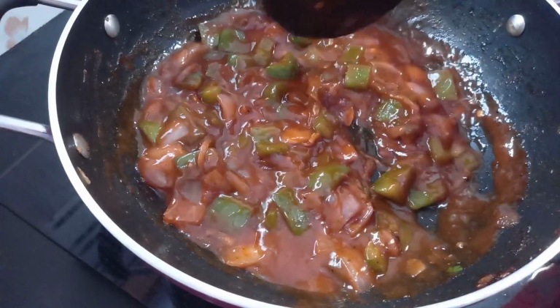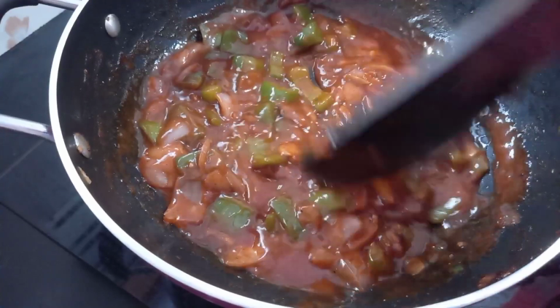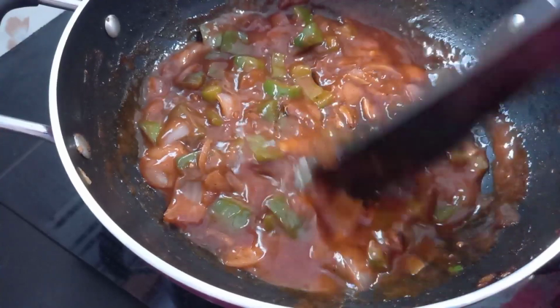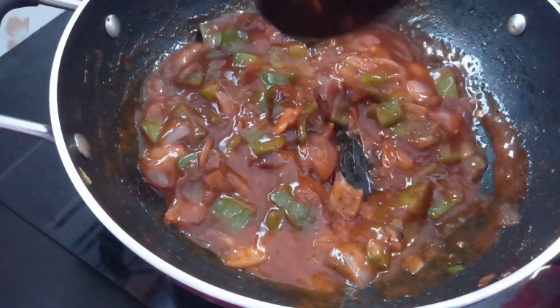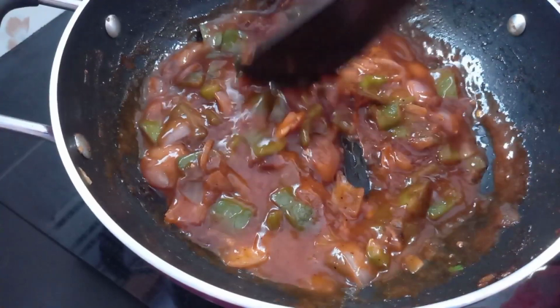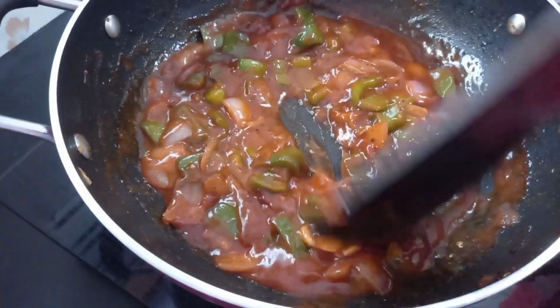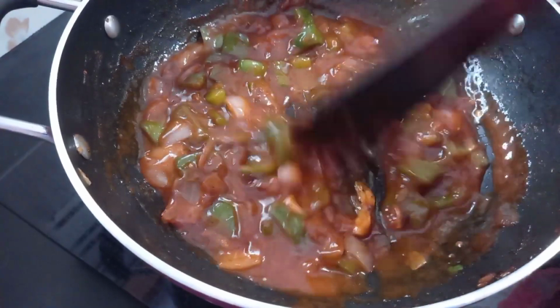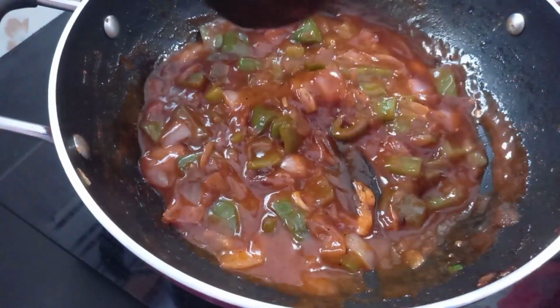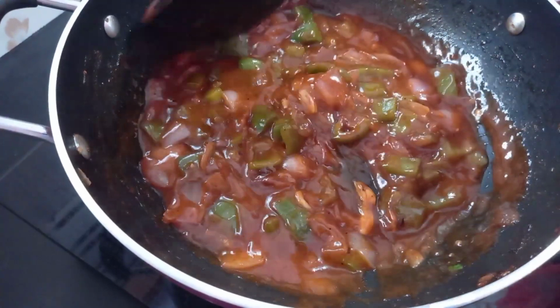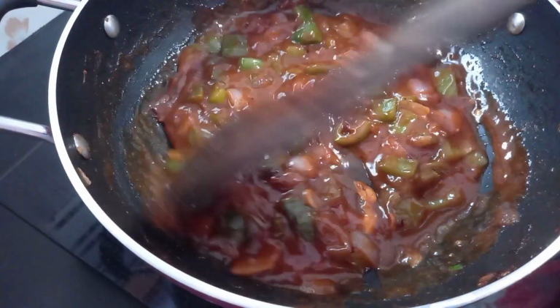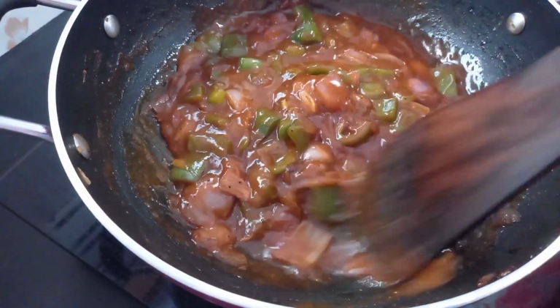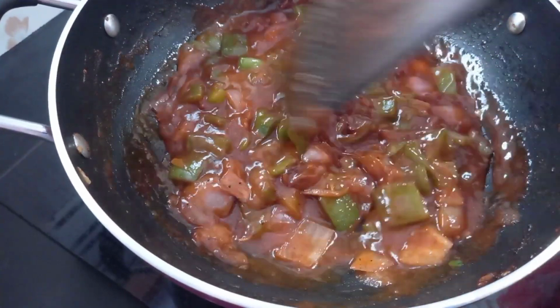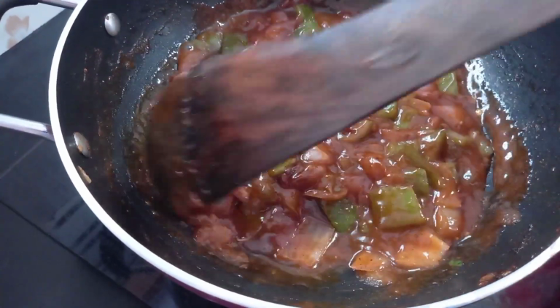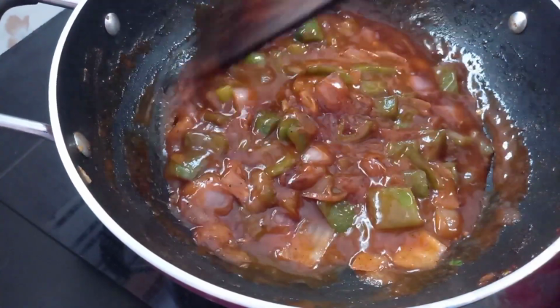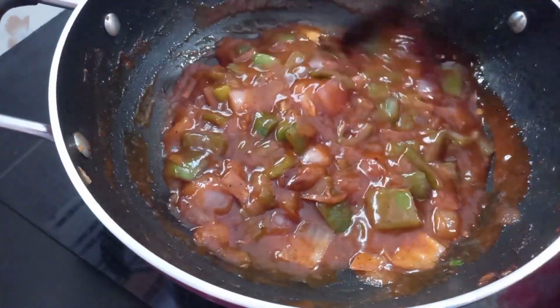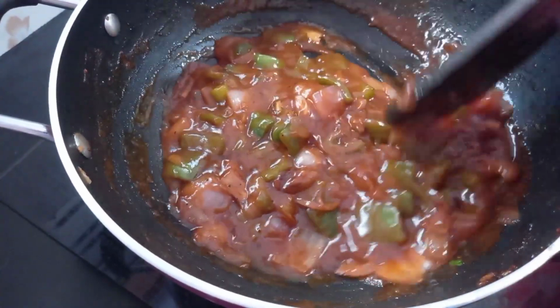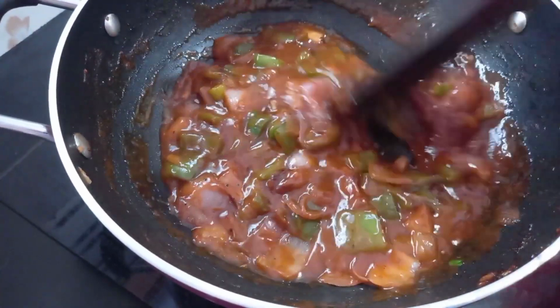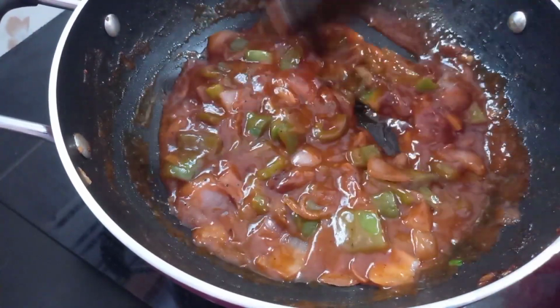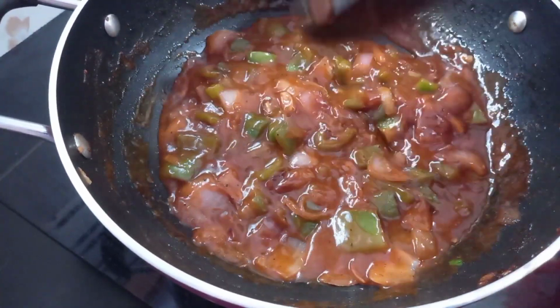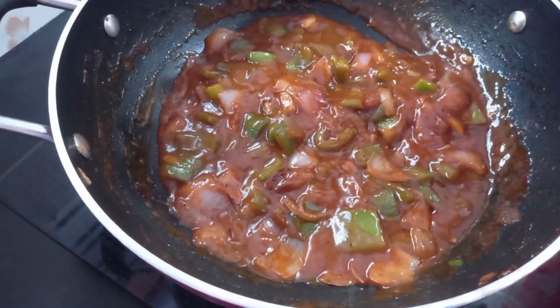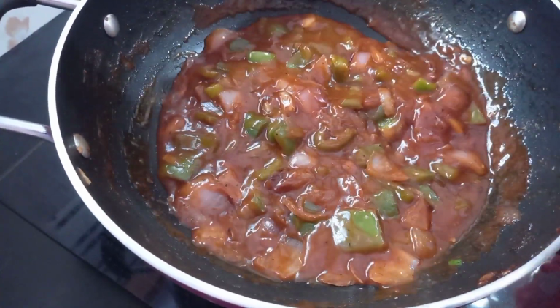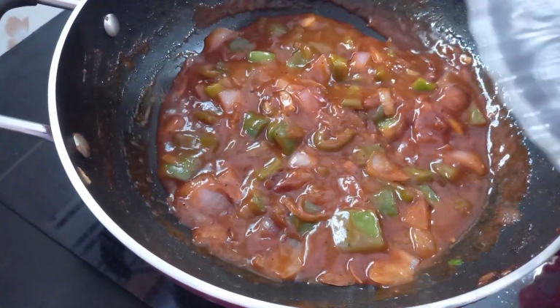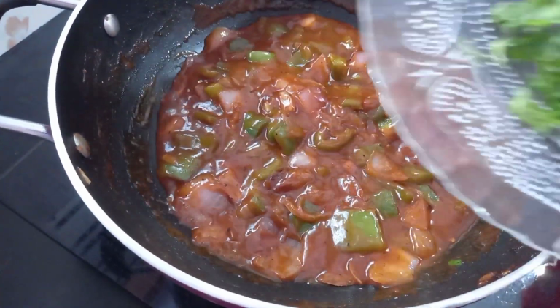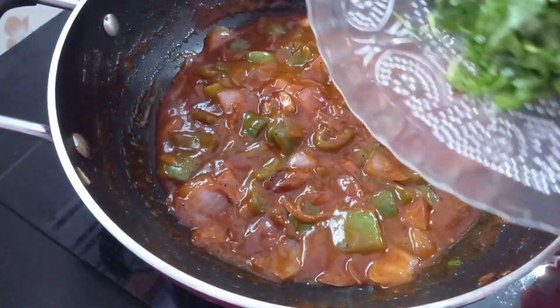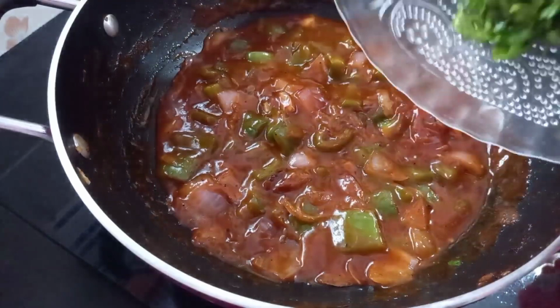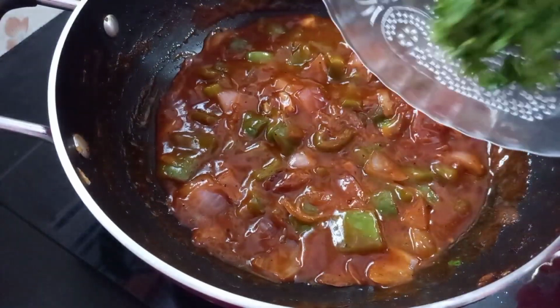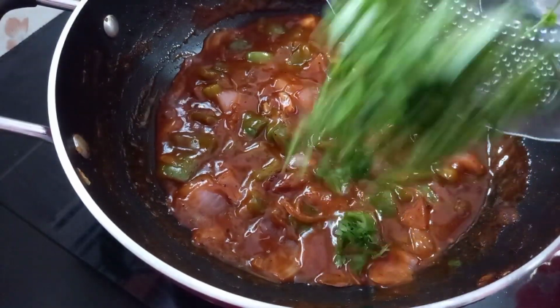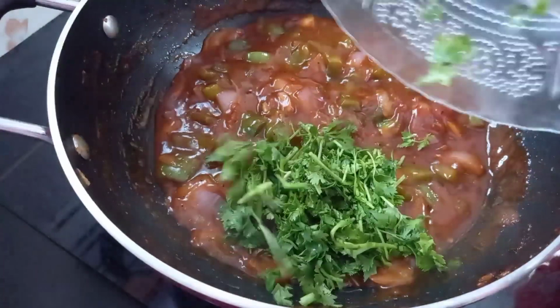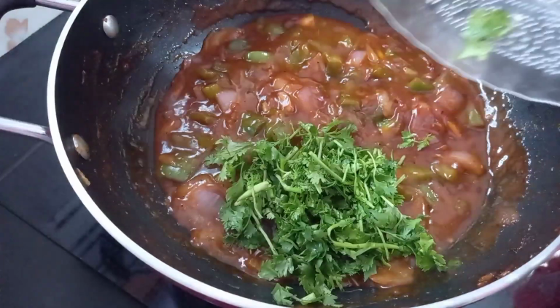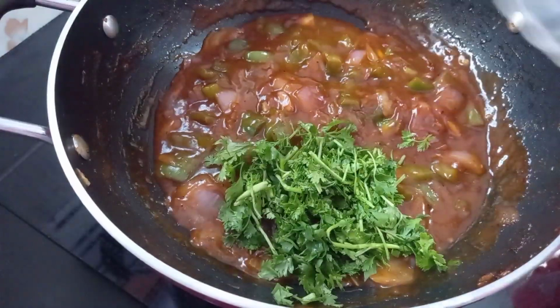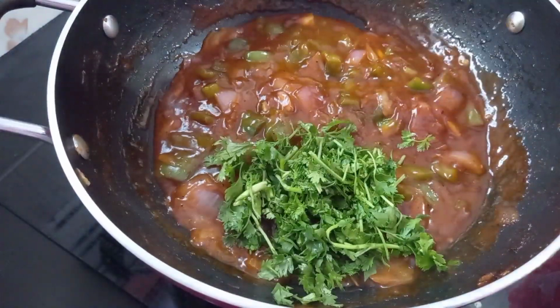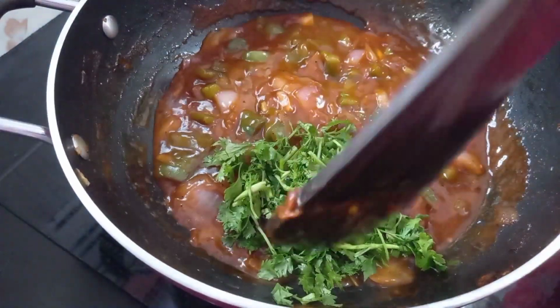Now let's mix the gravy. Now let's try the gravy.